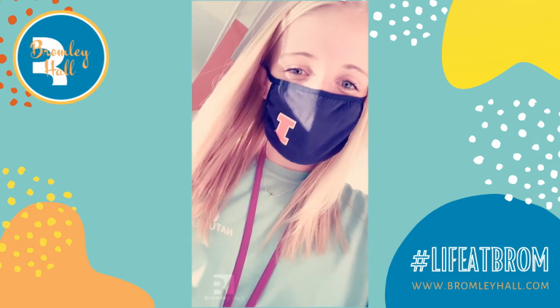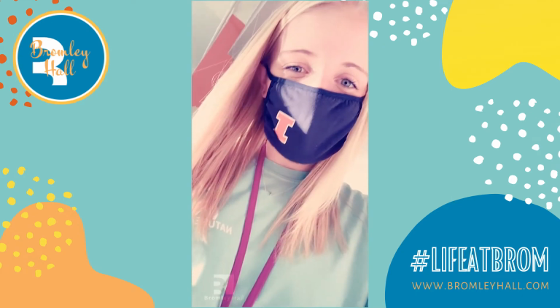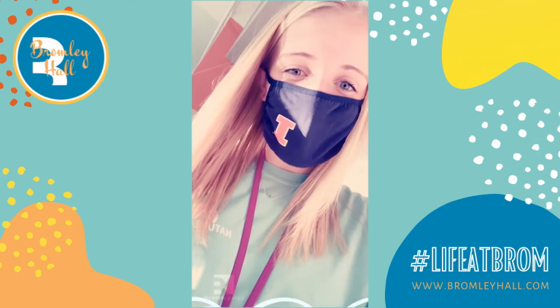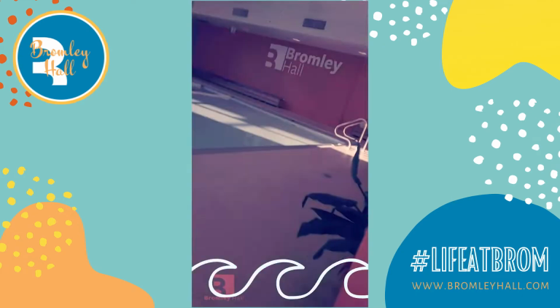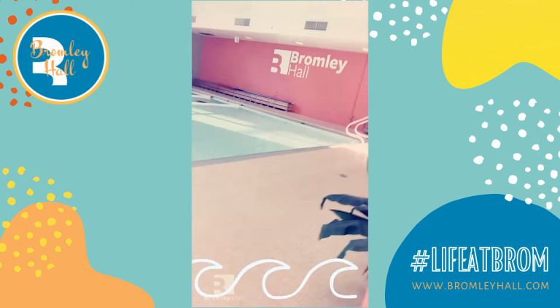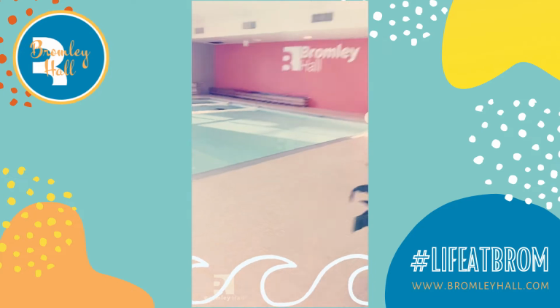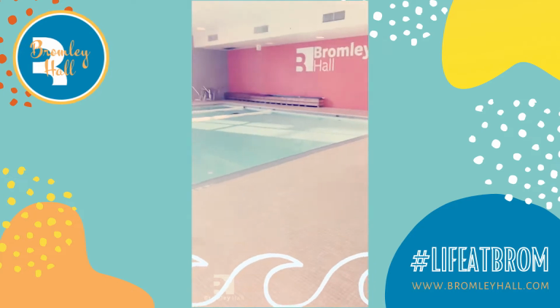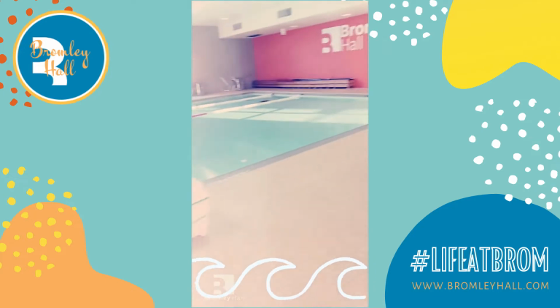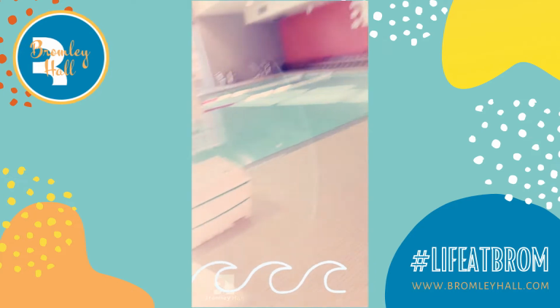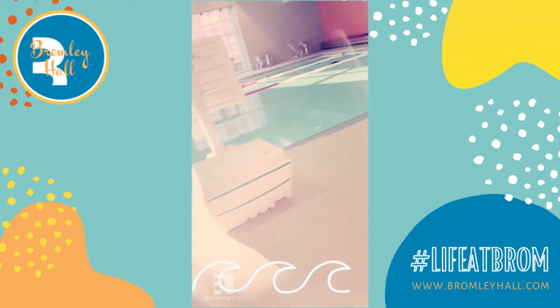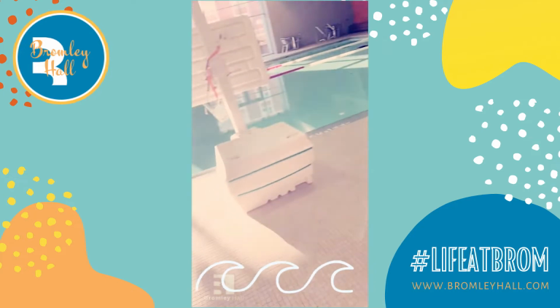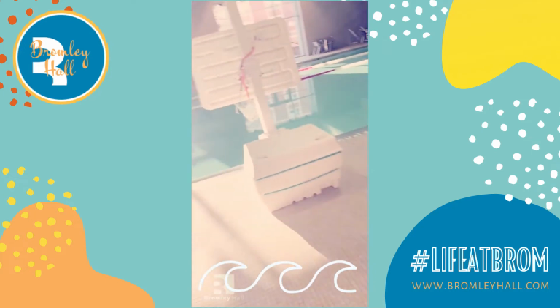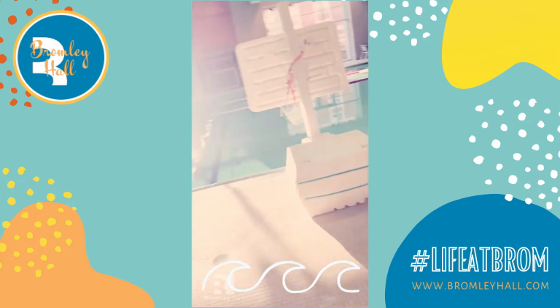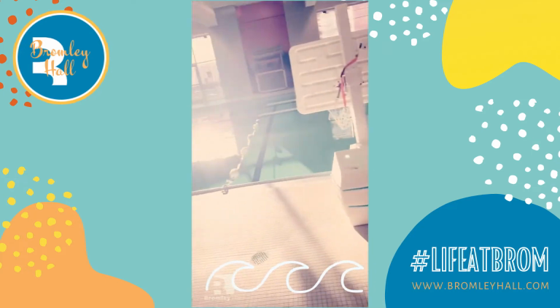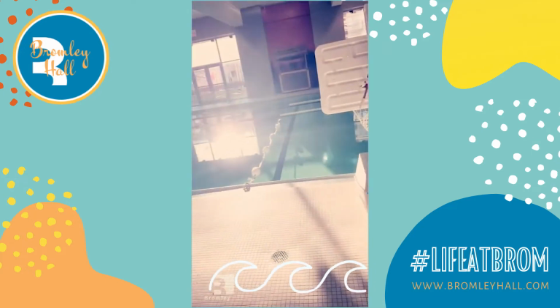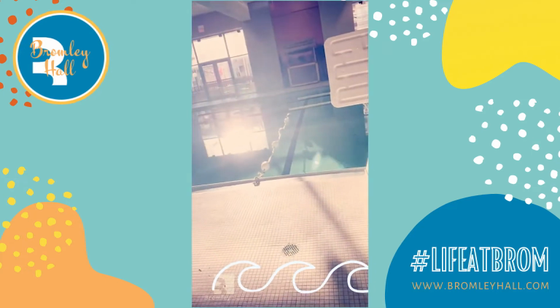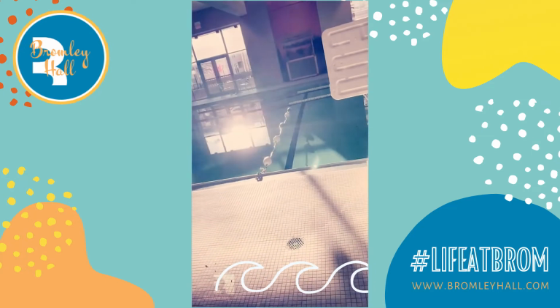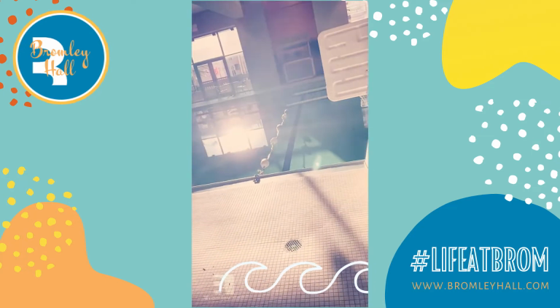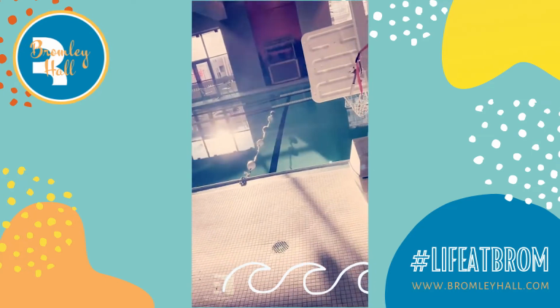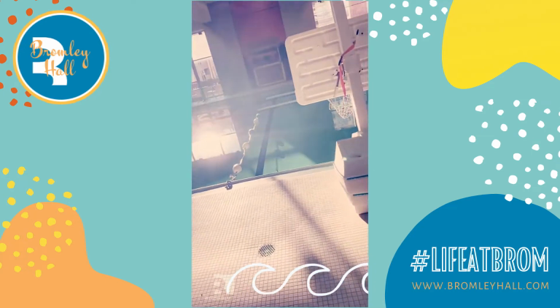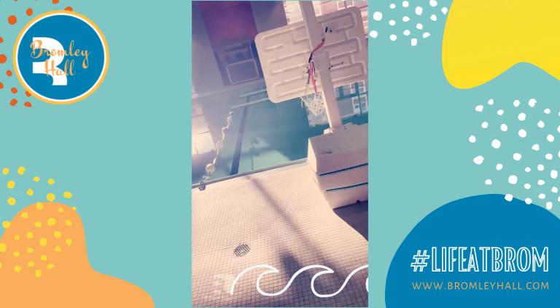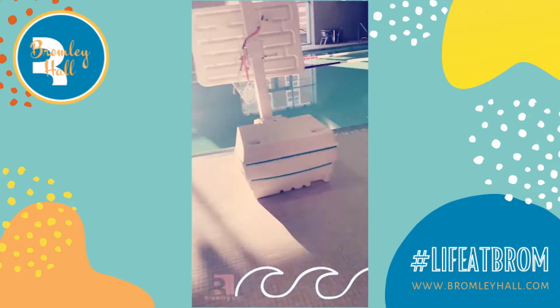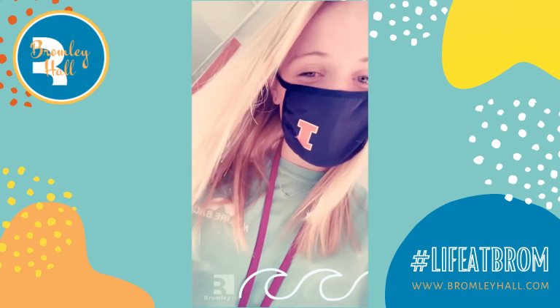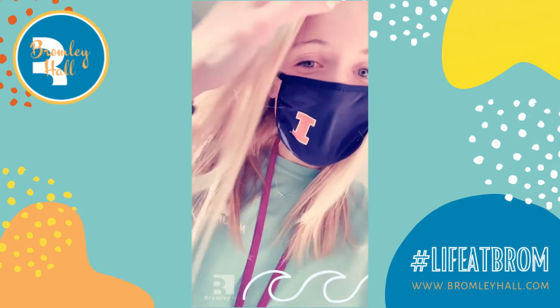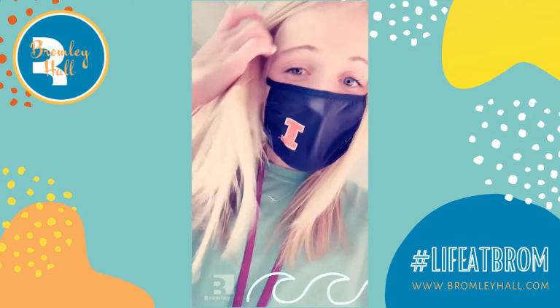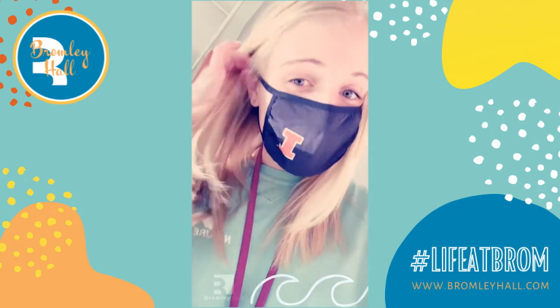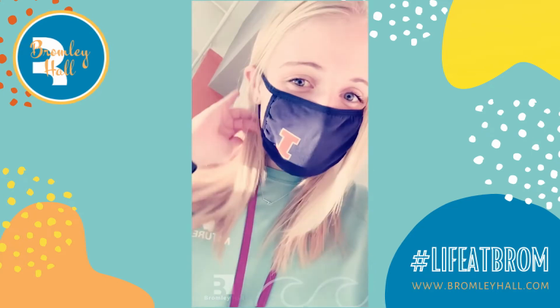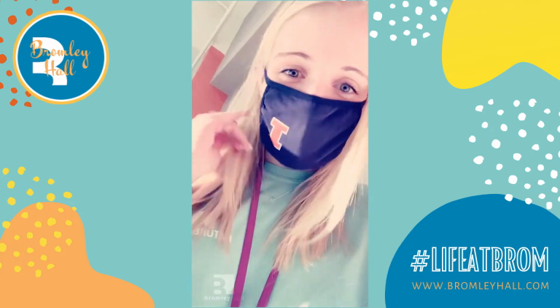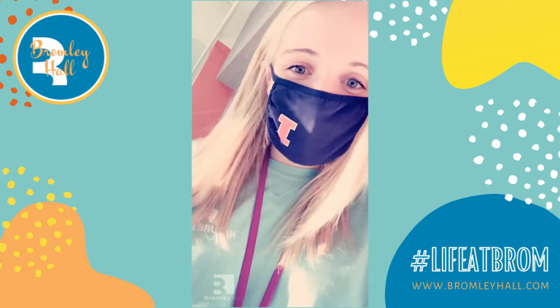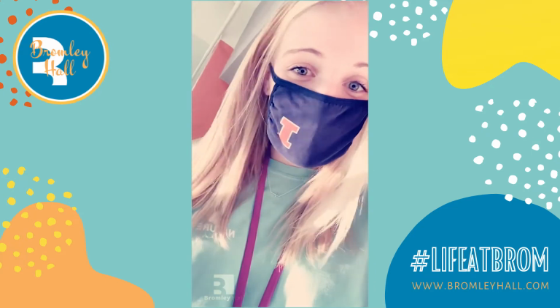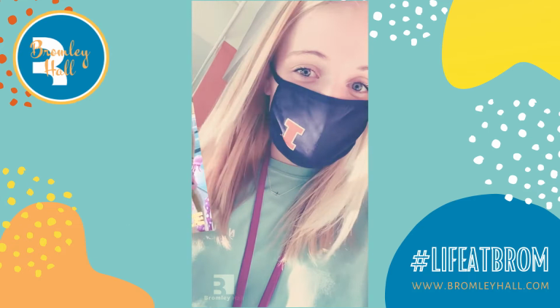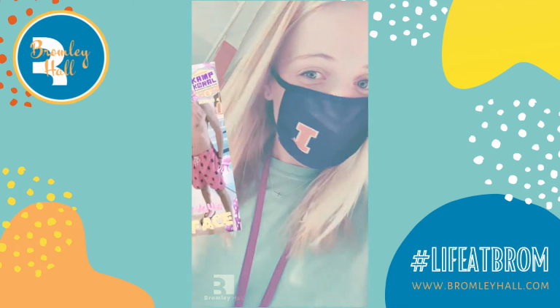My next idea for a staycation here at Bromley Hall is to take advantage of our pool amenity. Go ahead and book it and have some fun — what's more spring break than swimming?